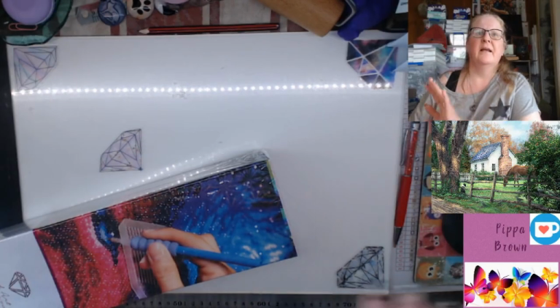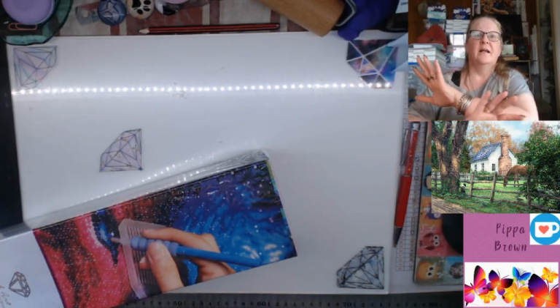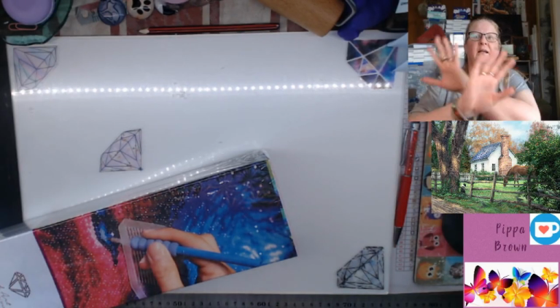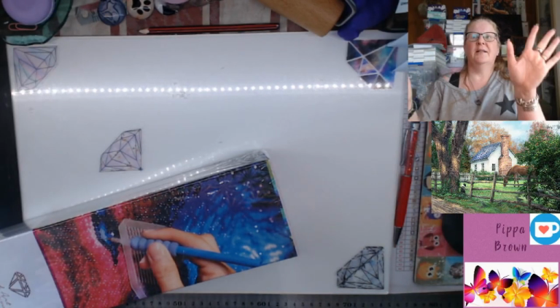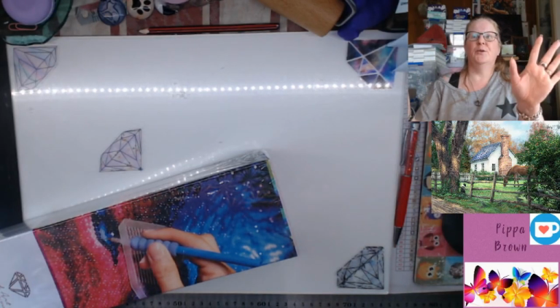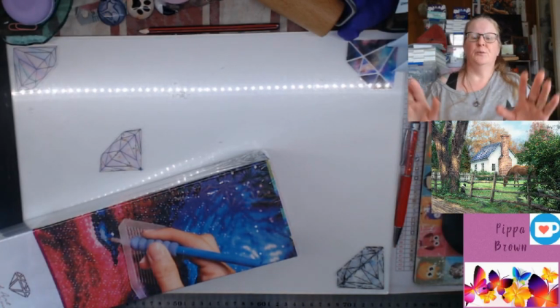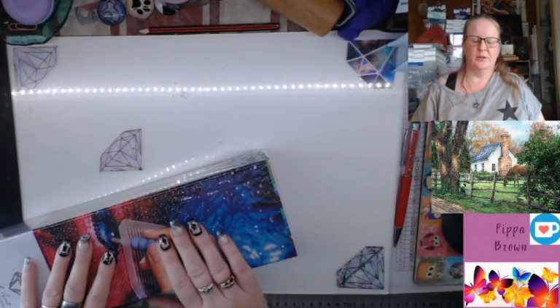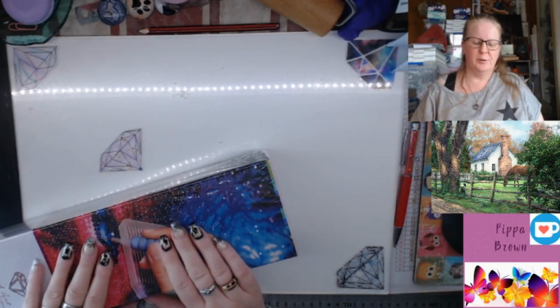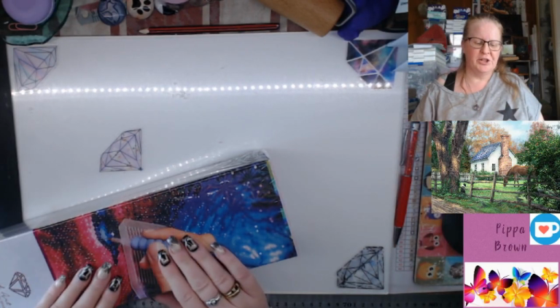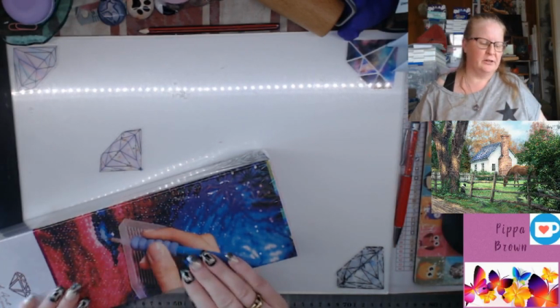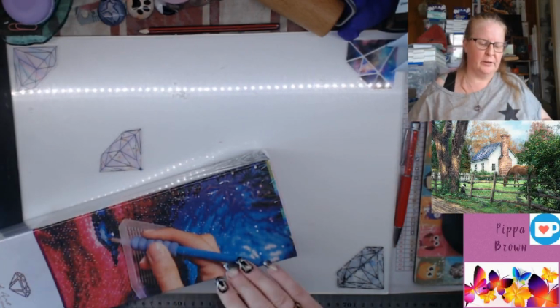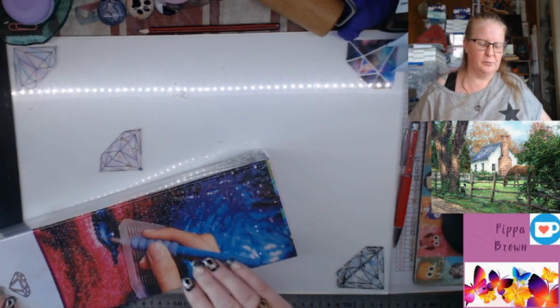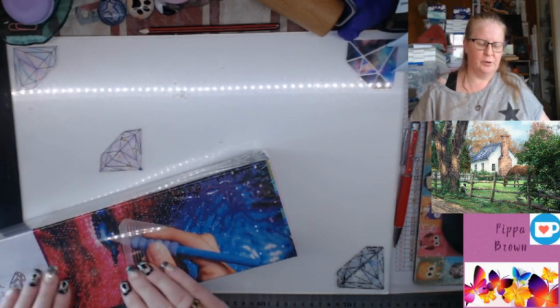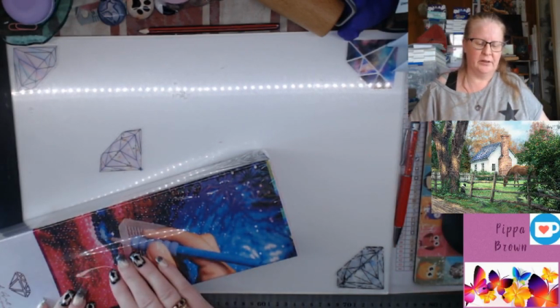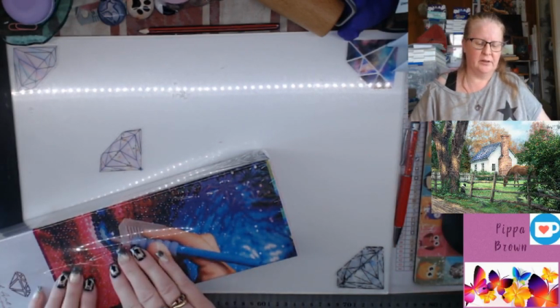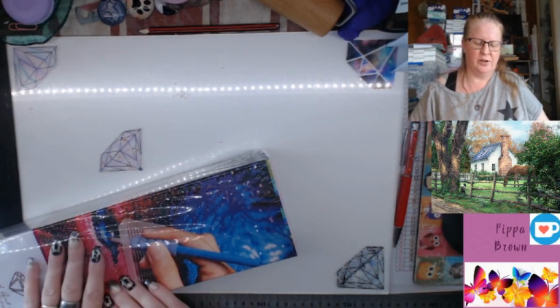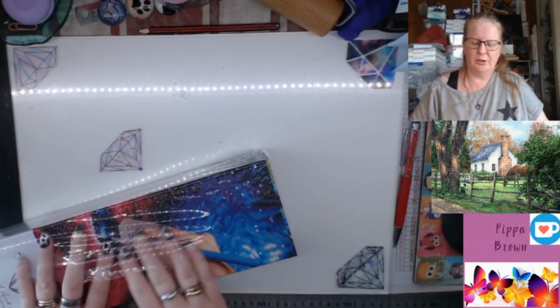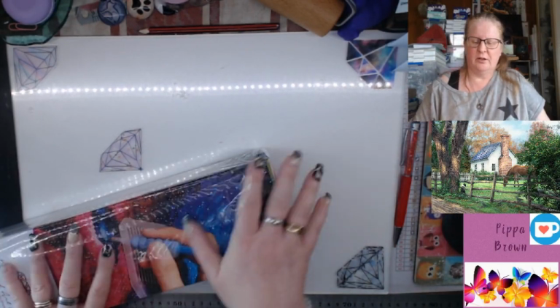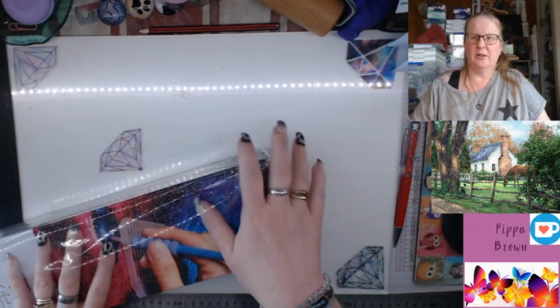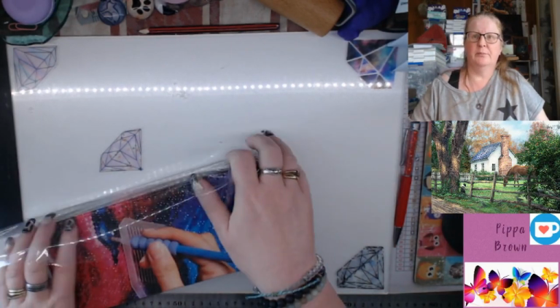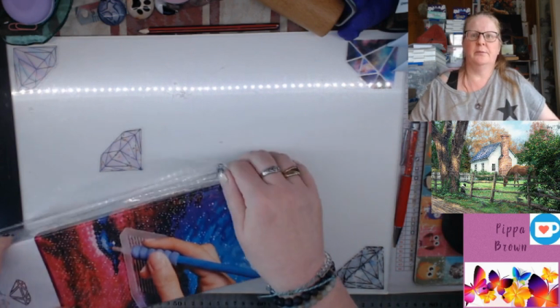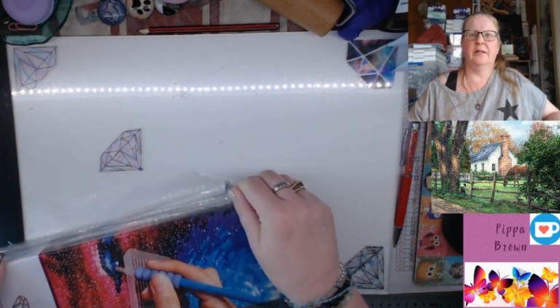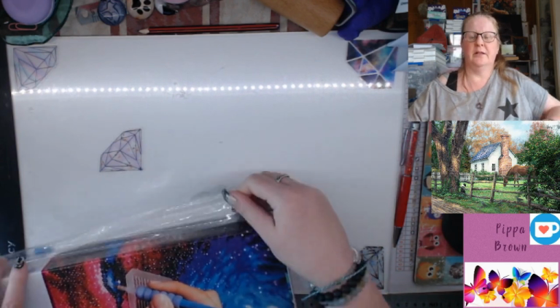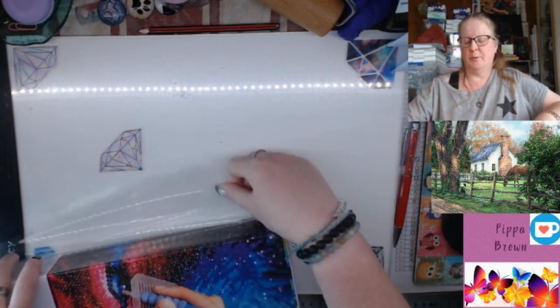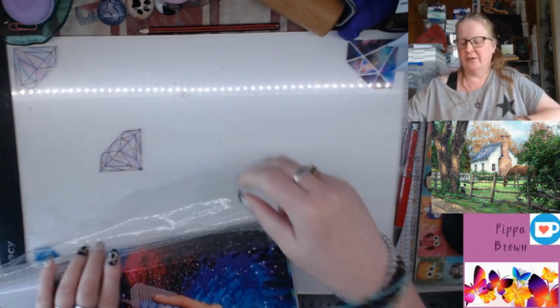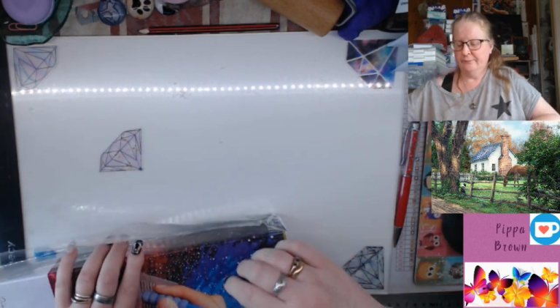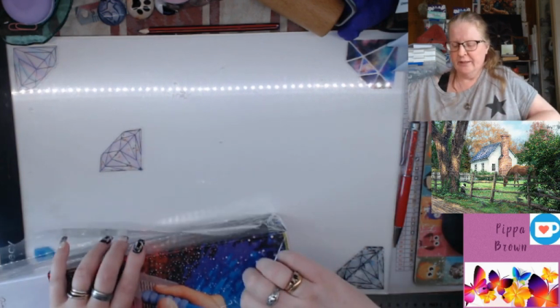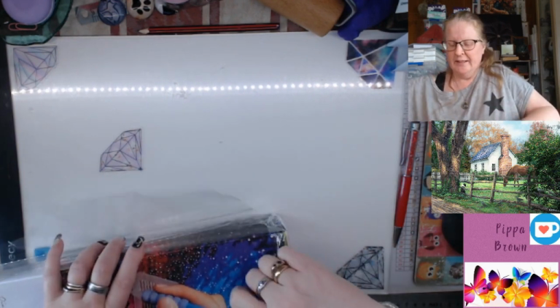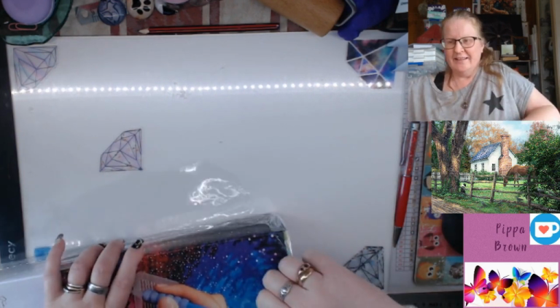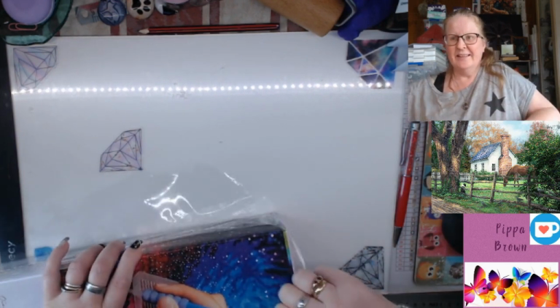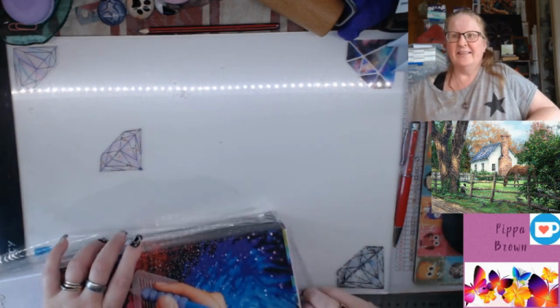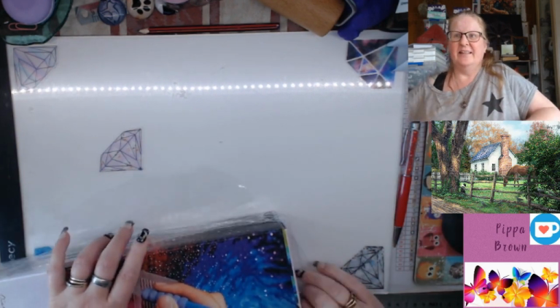Hello, welcome to my channel, welcome to another Diamond Art Club unboxing.